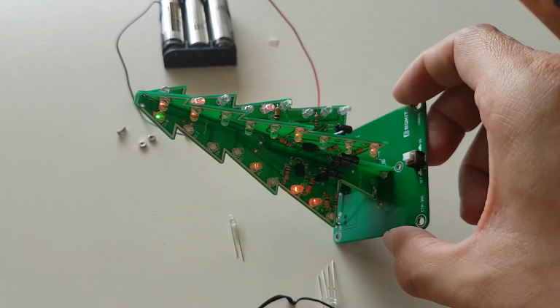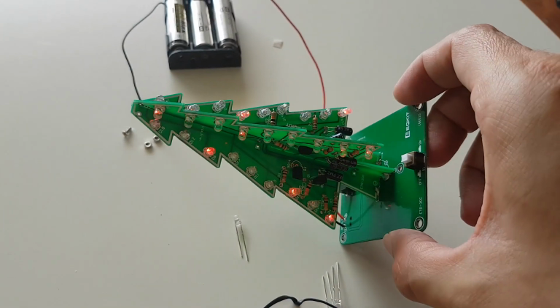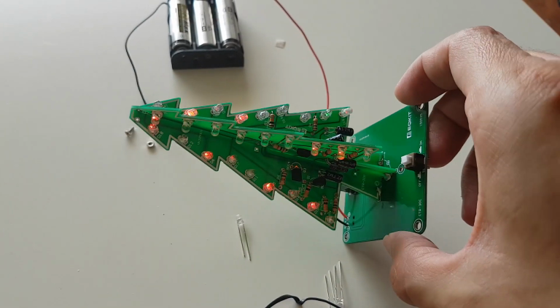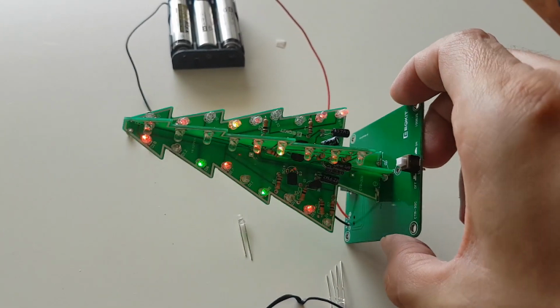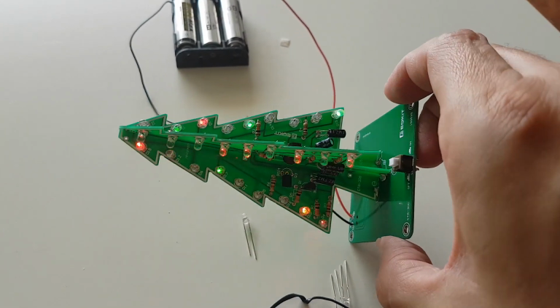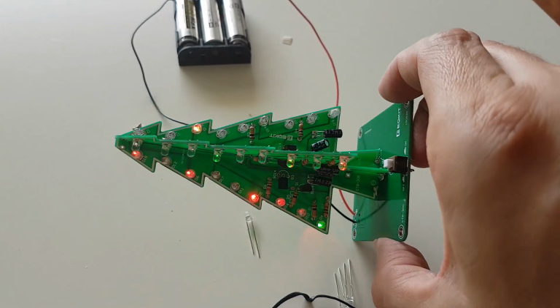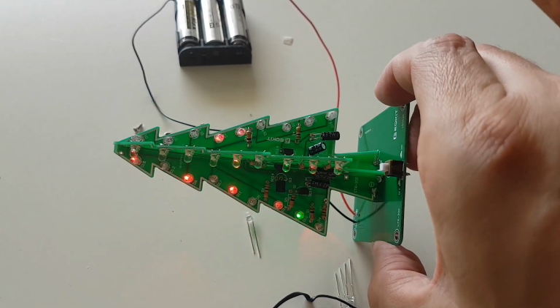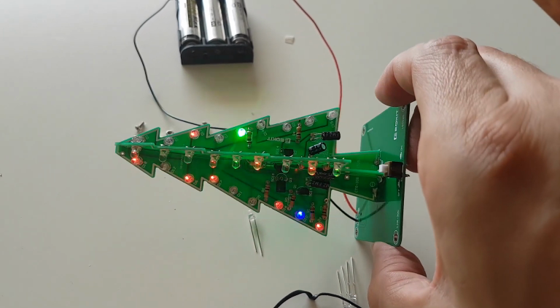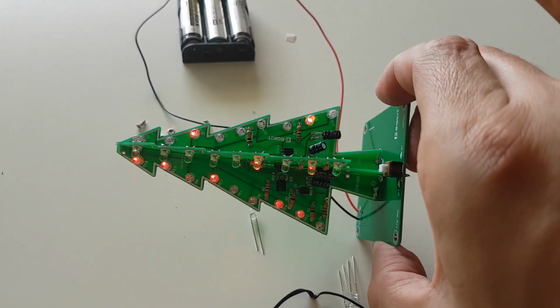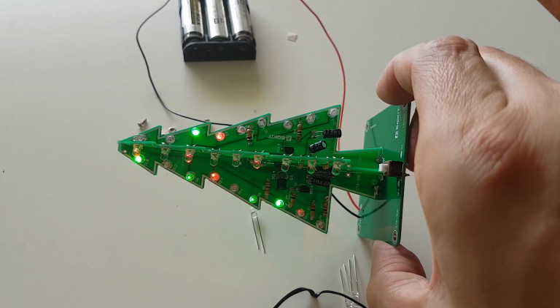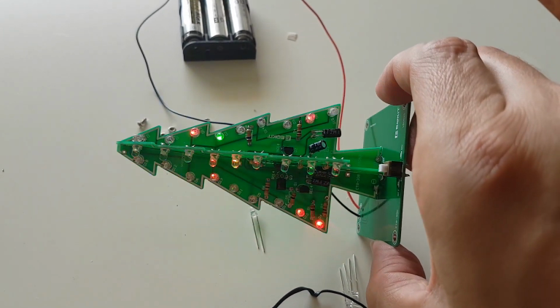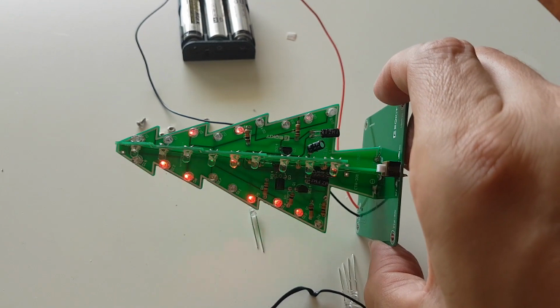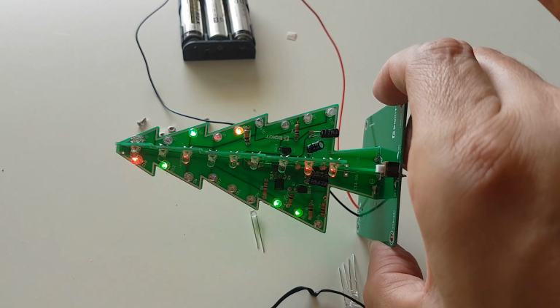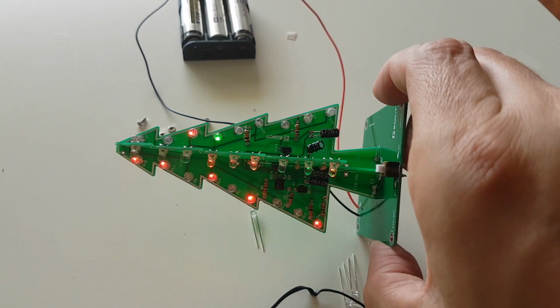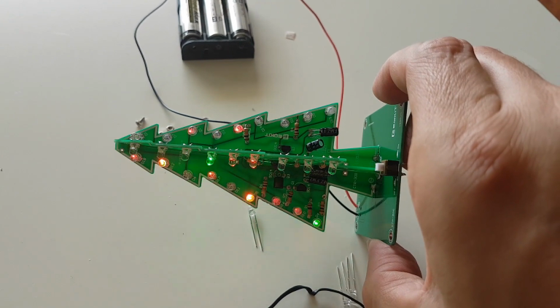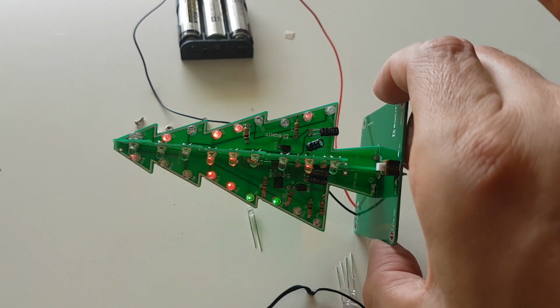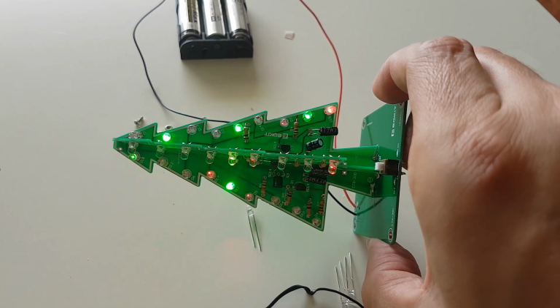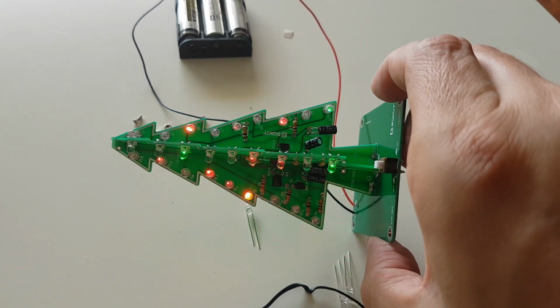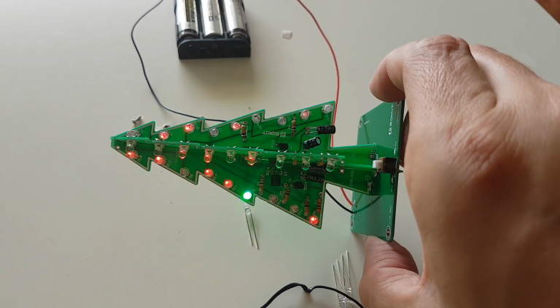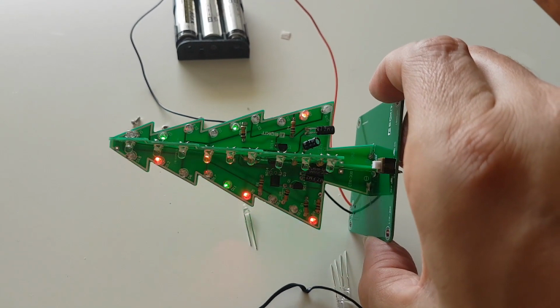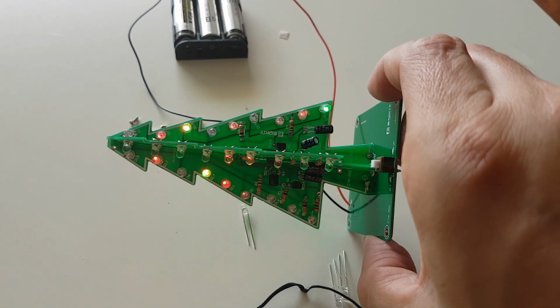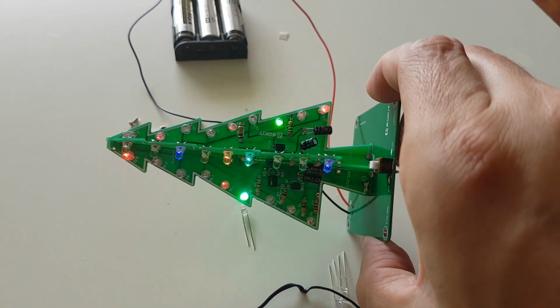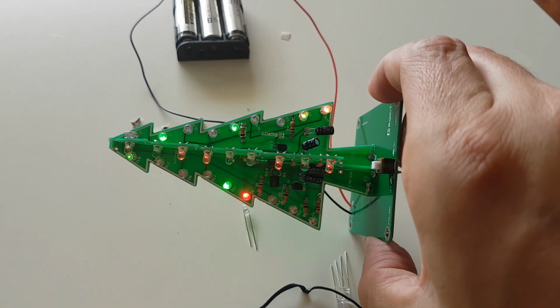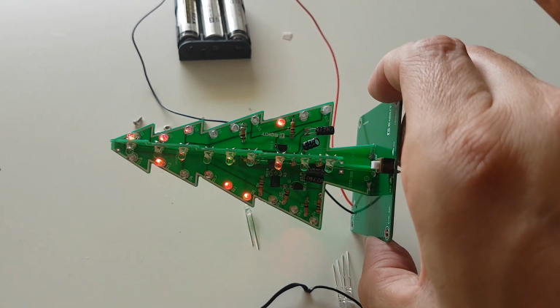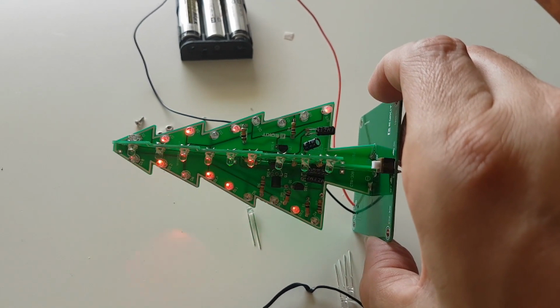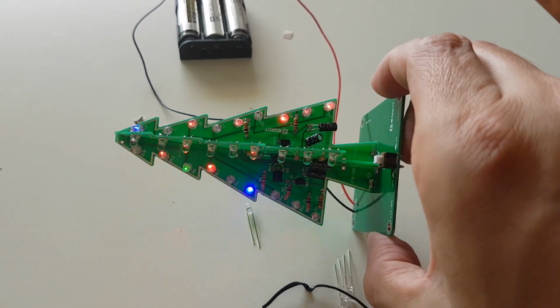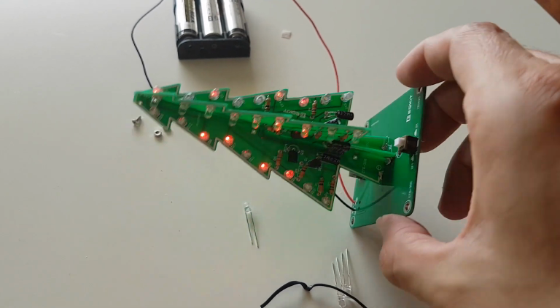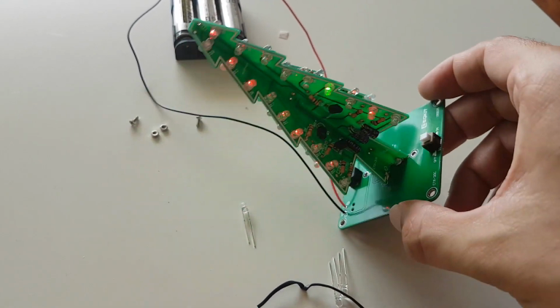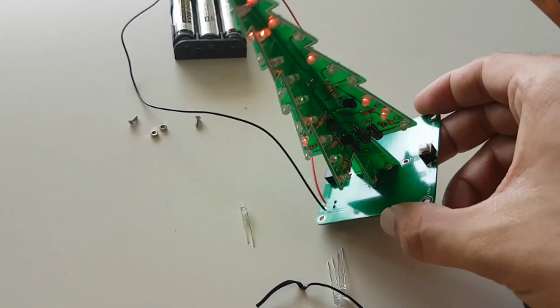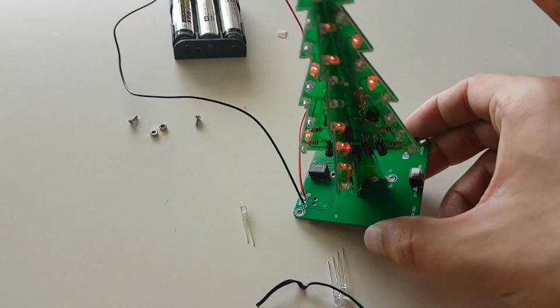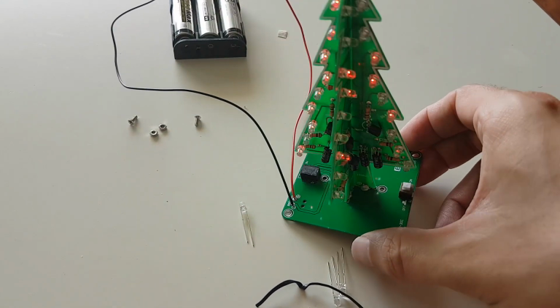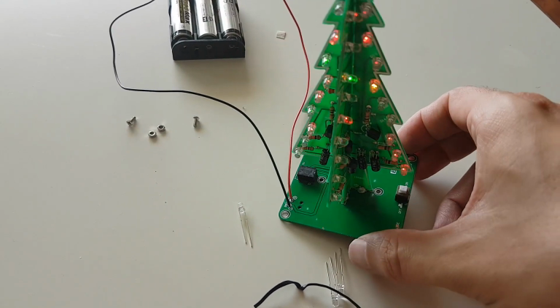You simply solder LEDs, resistors, transistors, capacitors, and a switch.